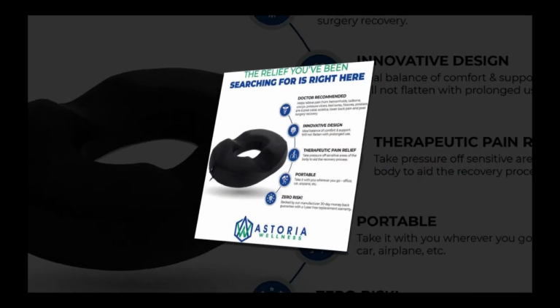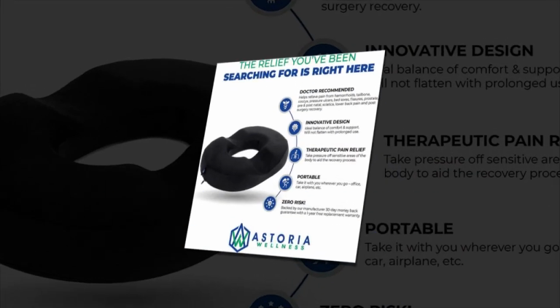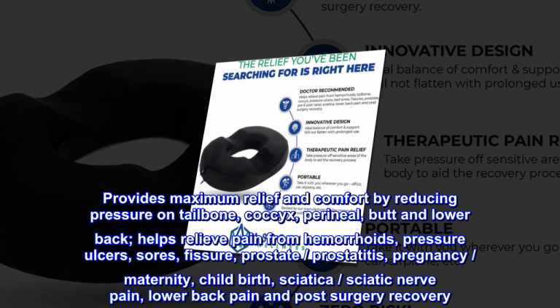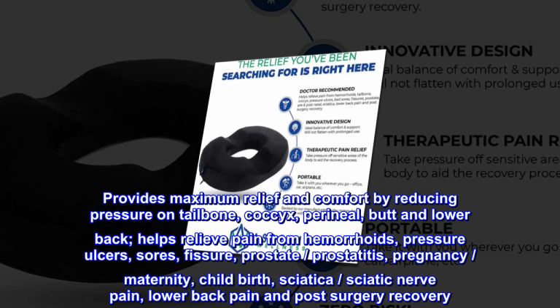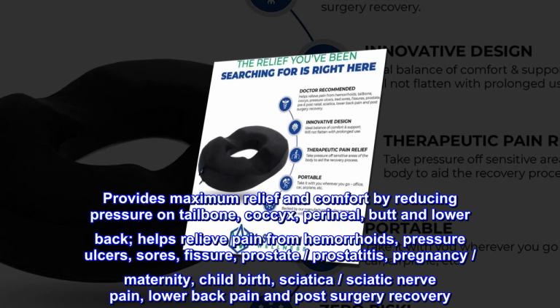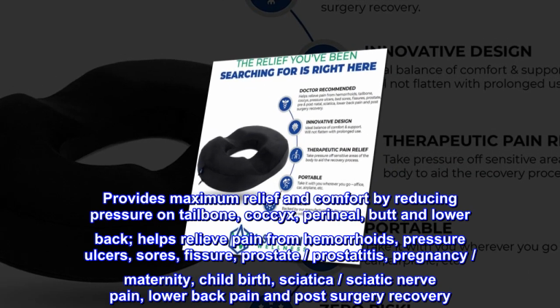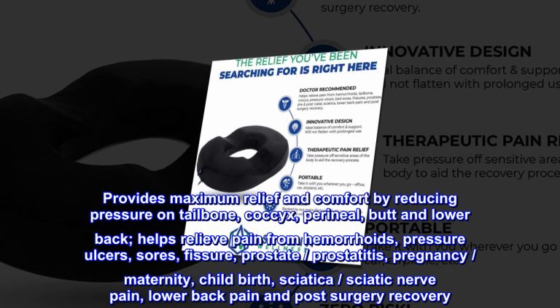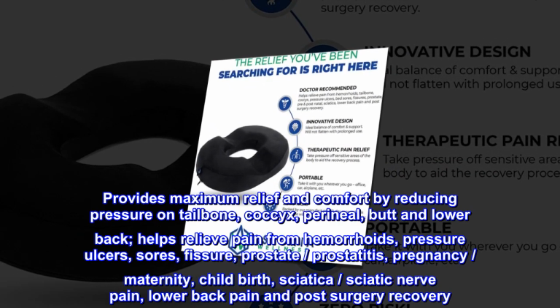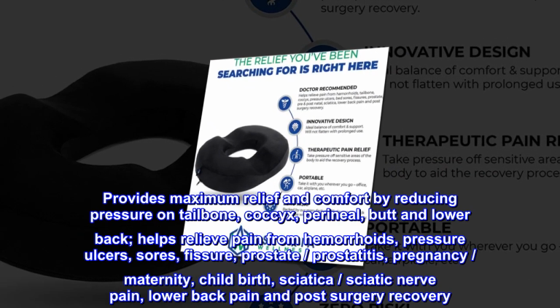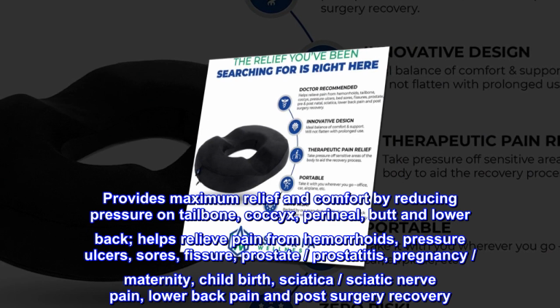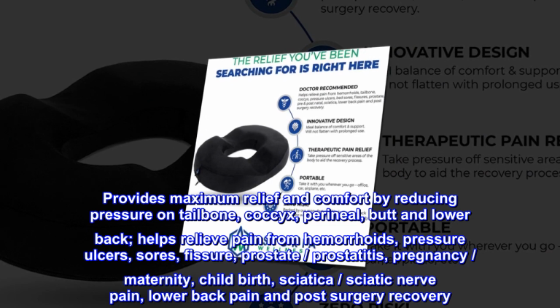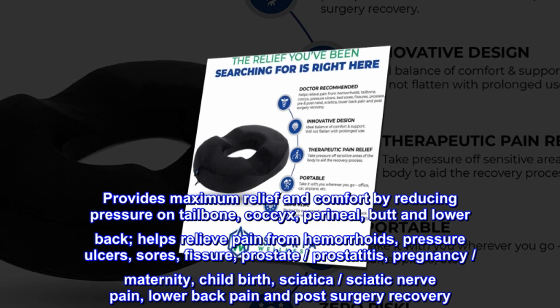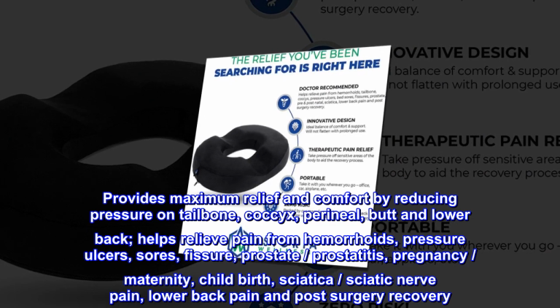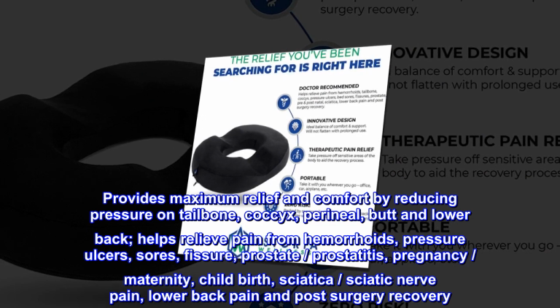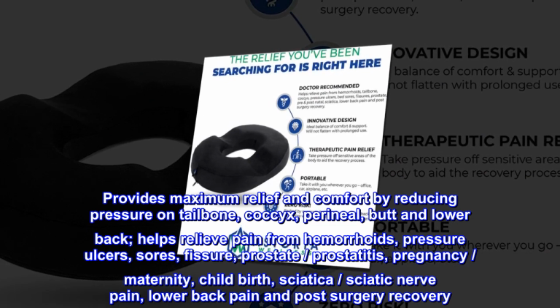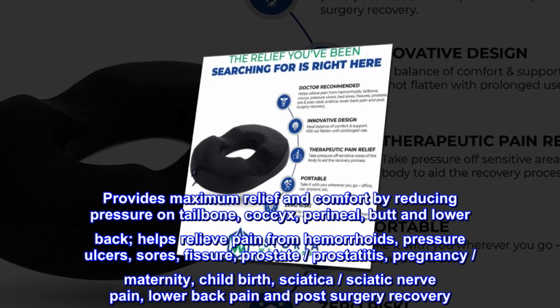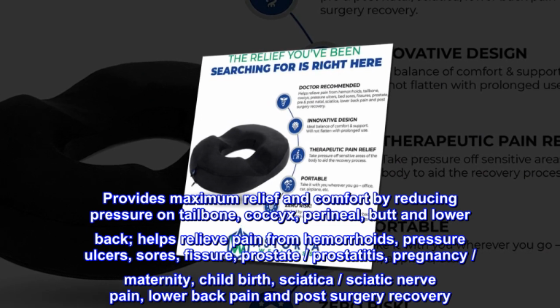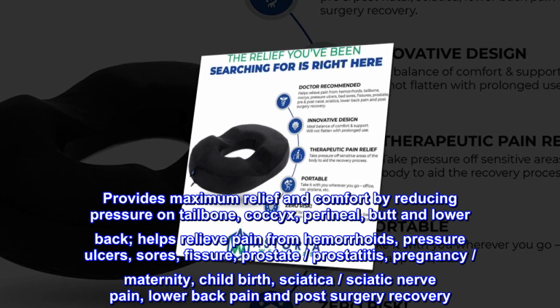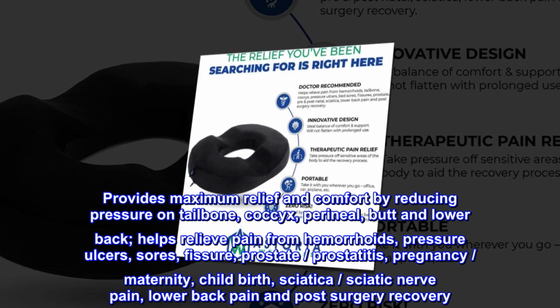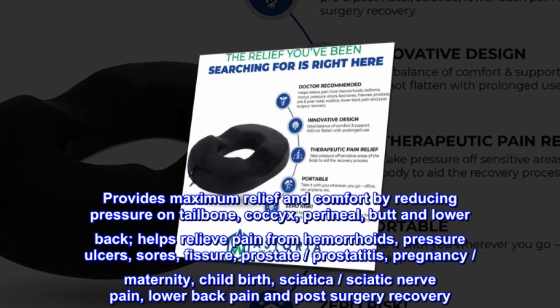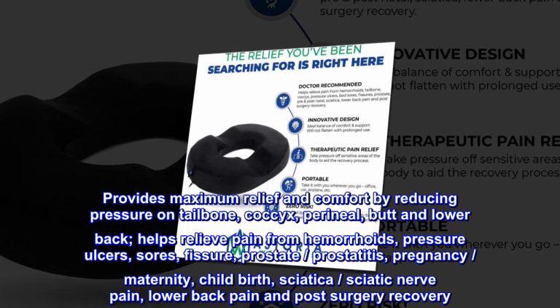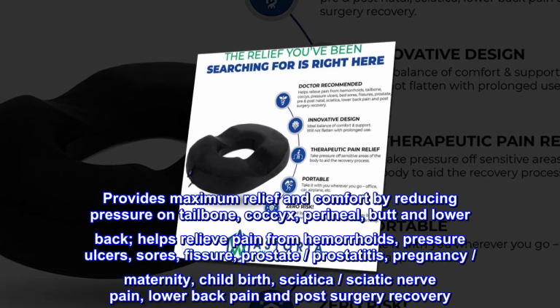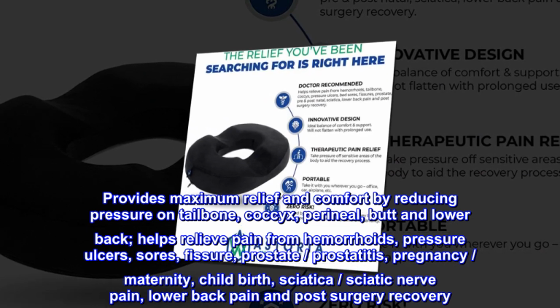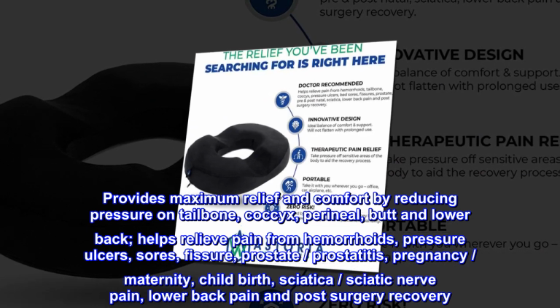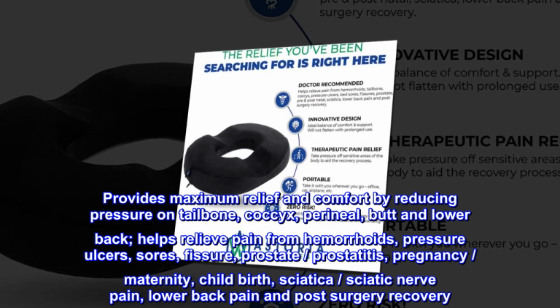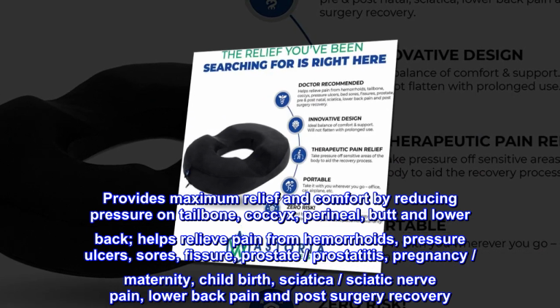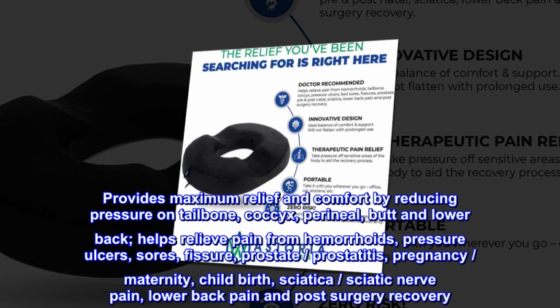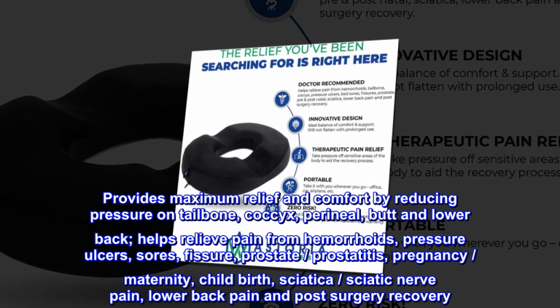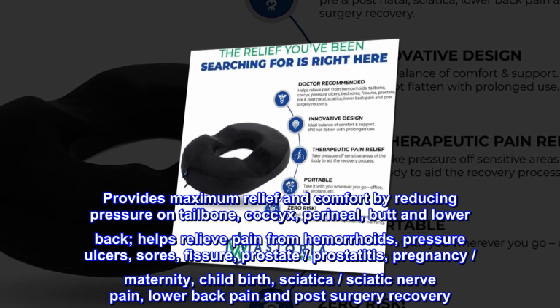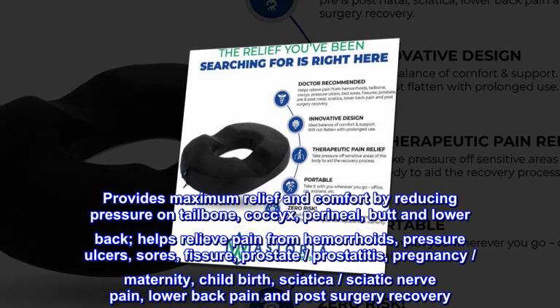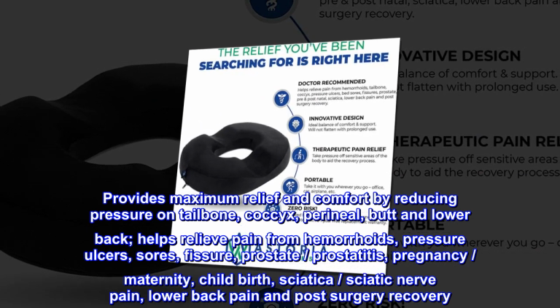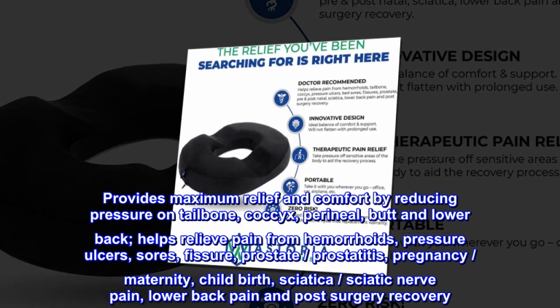Provides maximum relief and comfort by reducing pressure on tailbone, coccyx, perineal, butt and lower back.